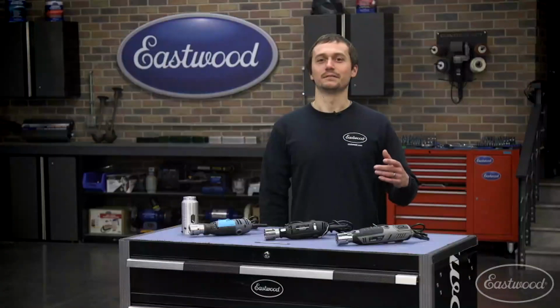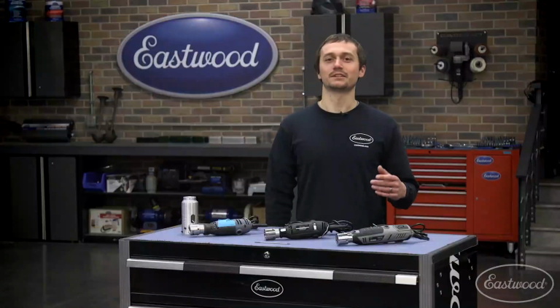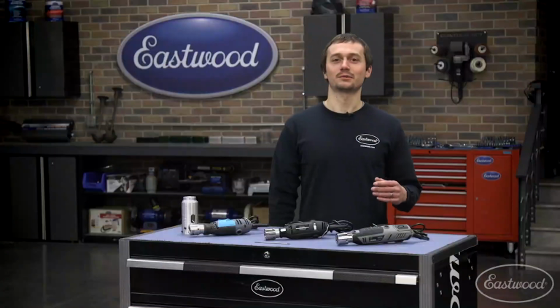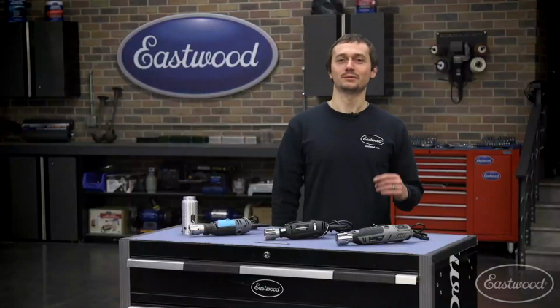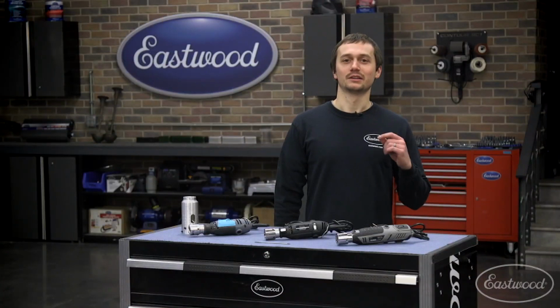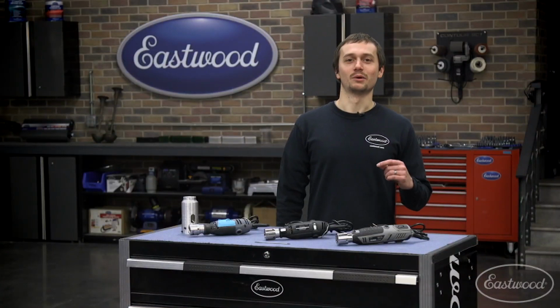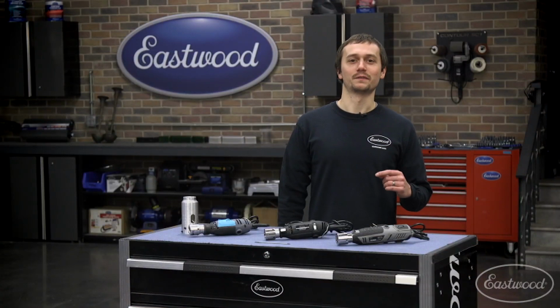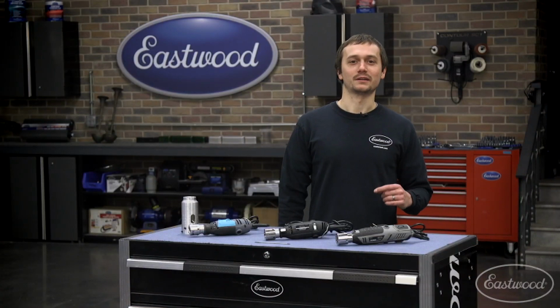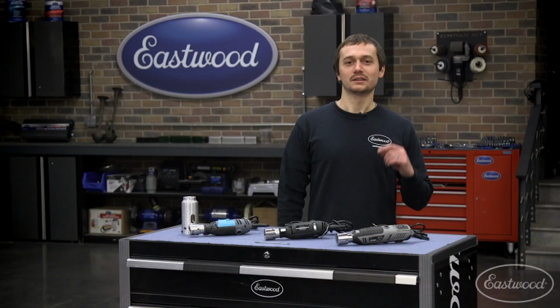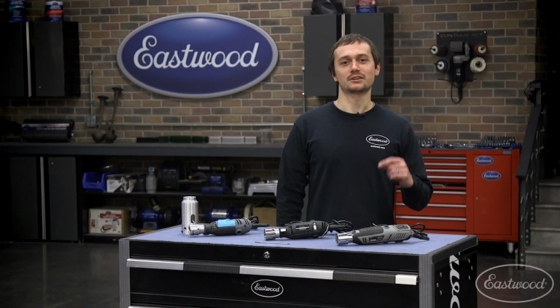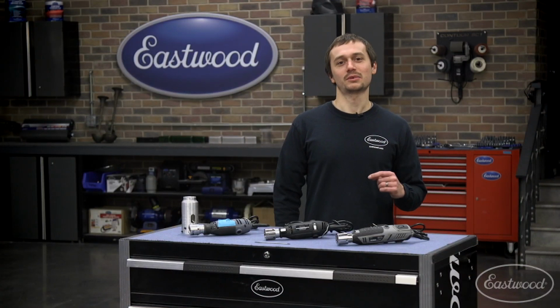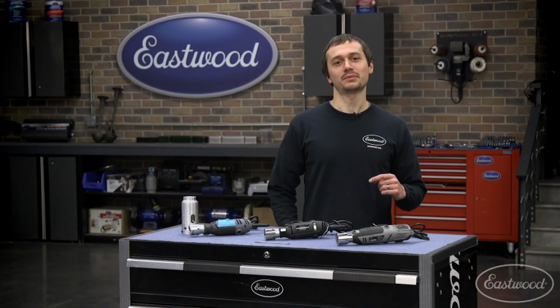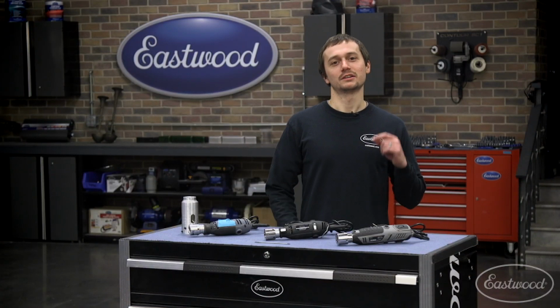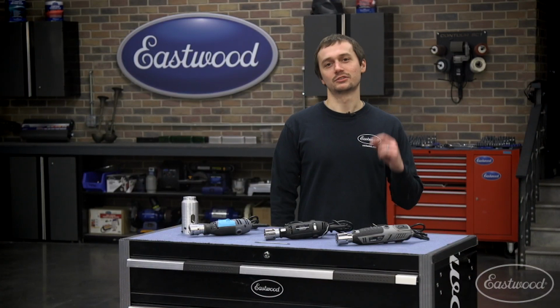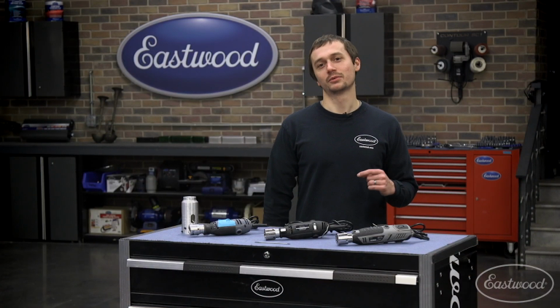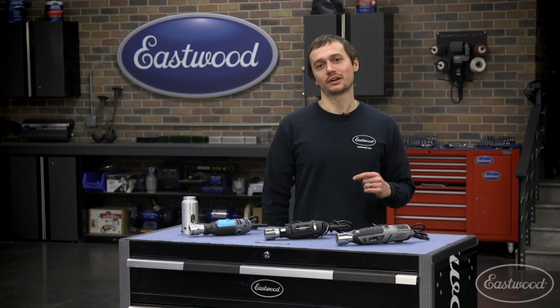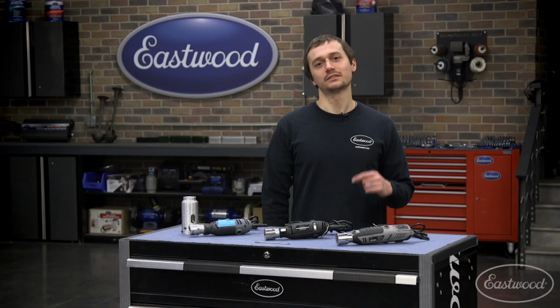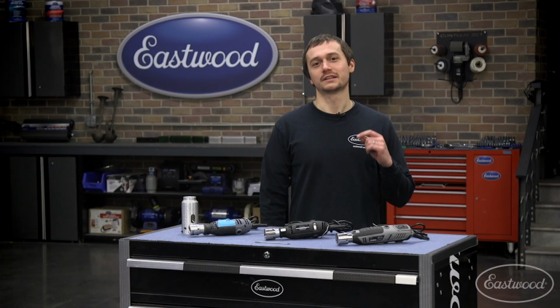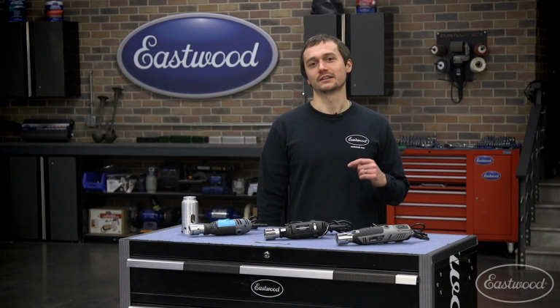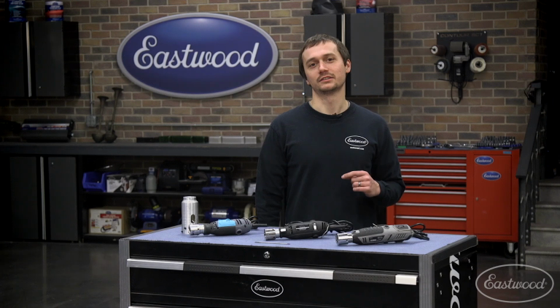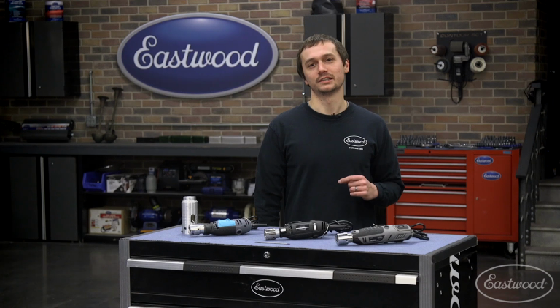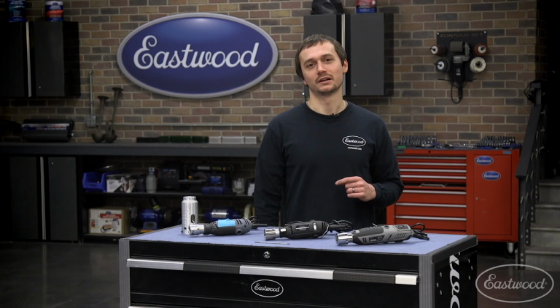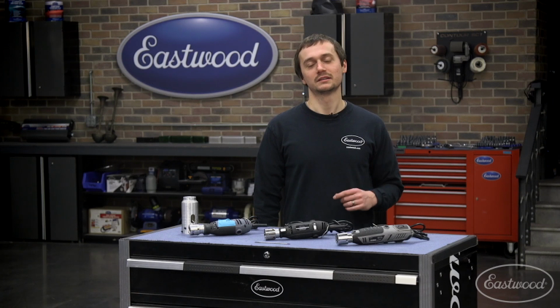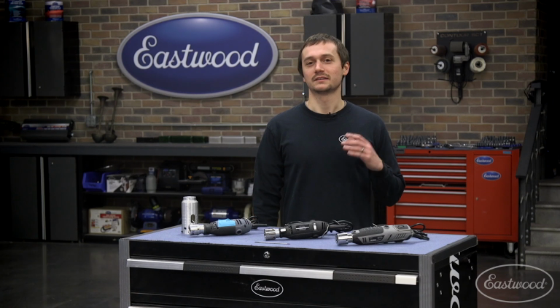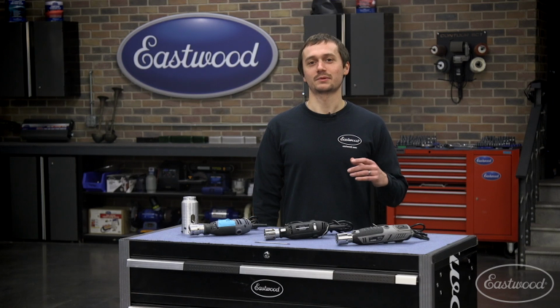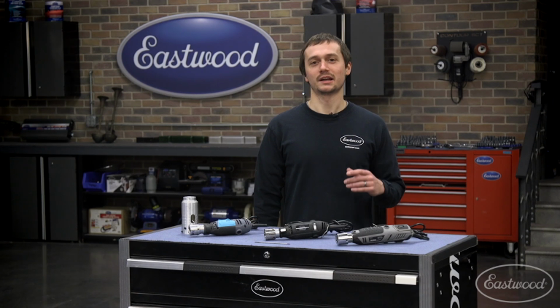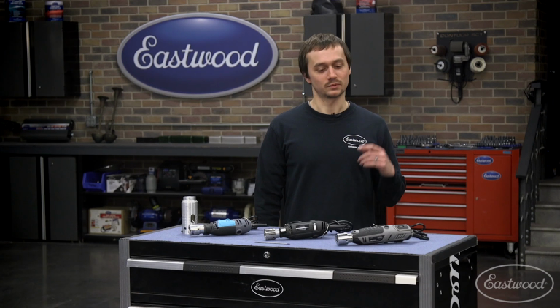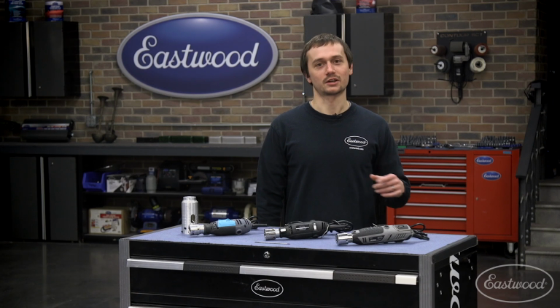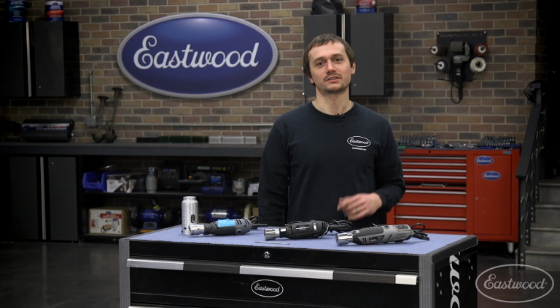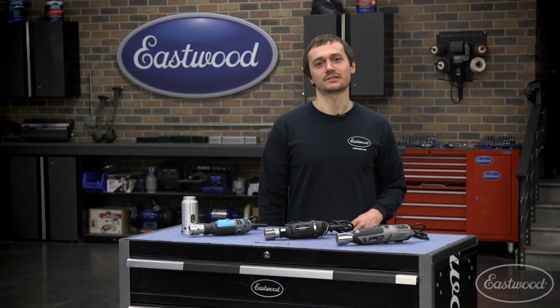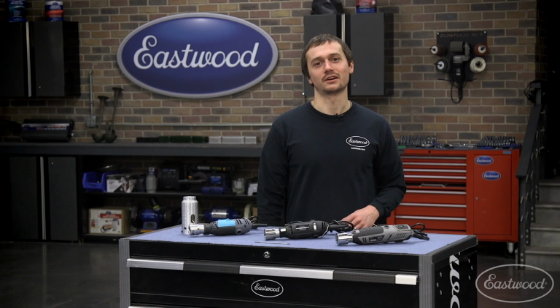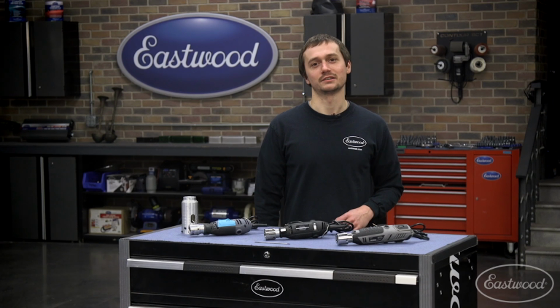If you're a TIG welder, you know one thing: tungsten prep is super critical to getting a good clean weld. That's why today we're talking about tungsten grinders.